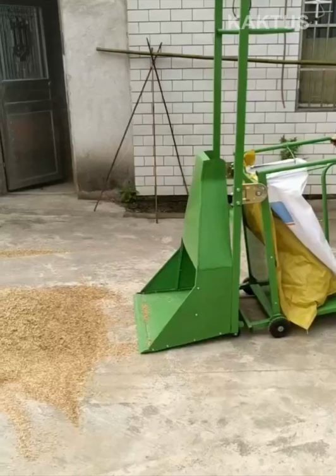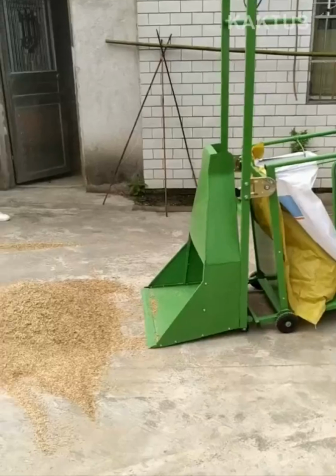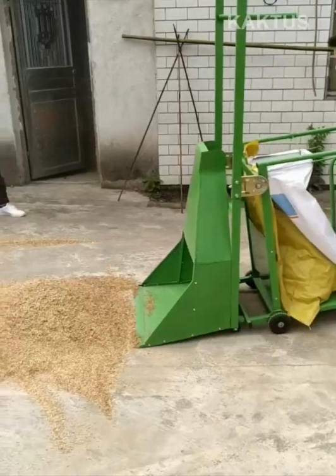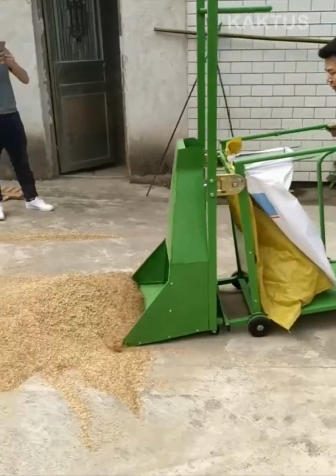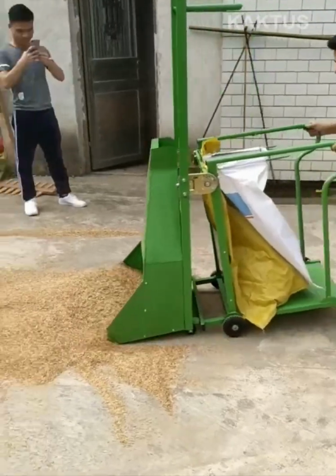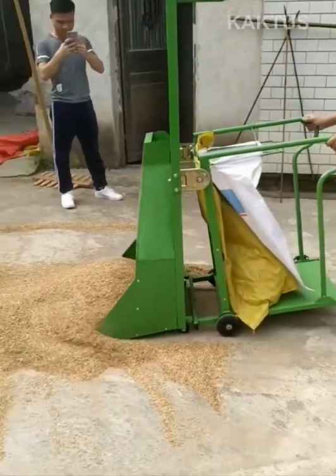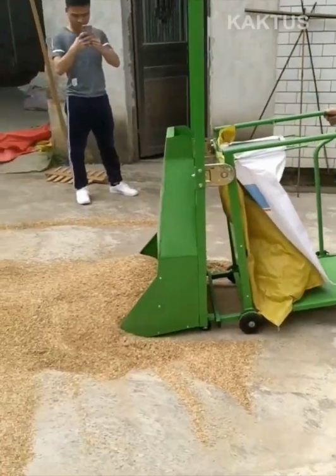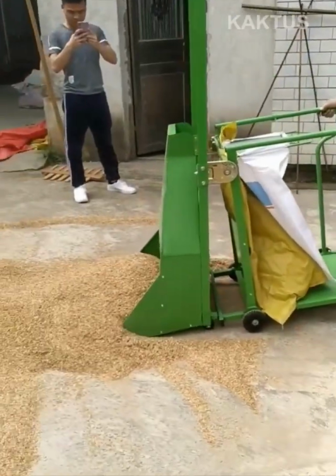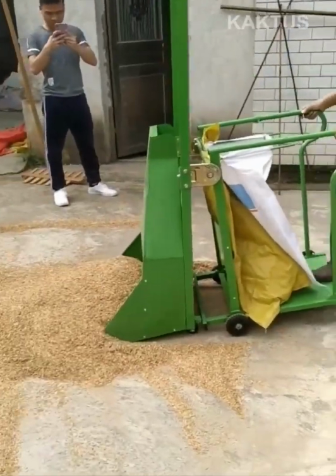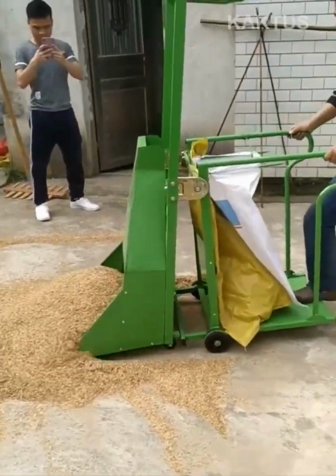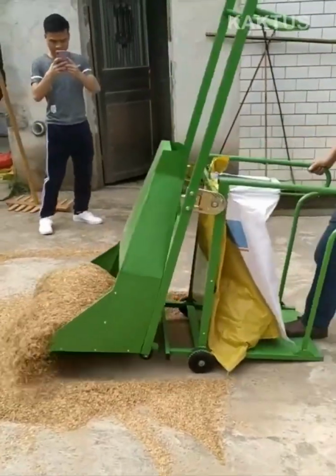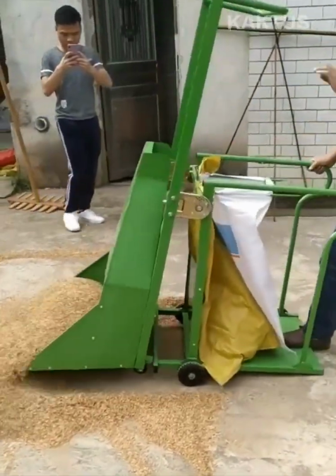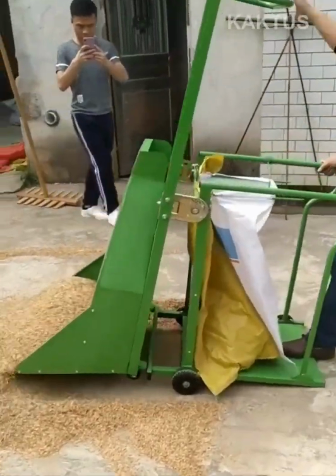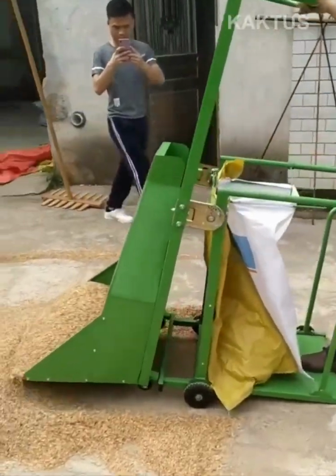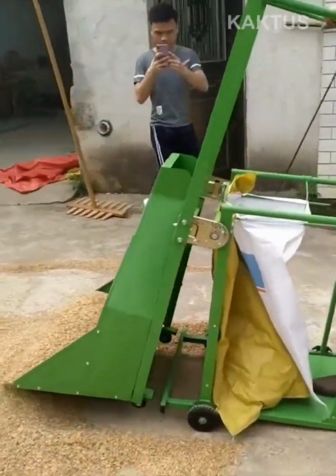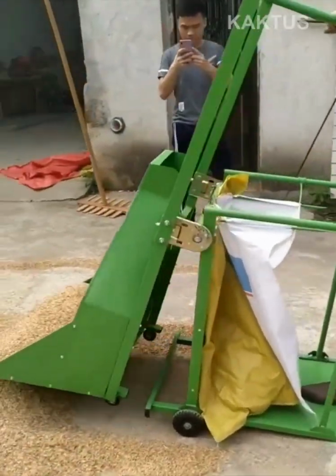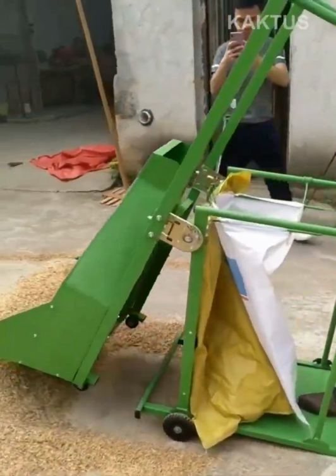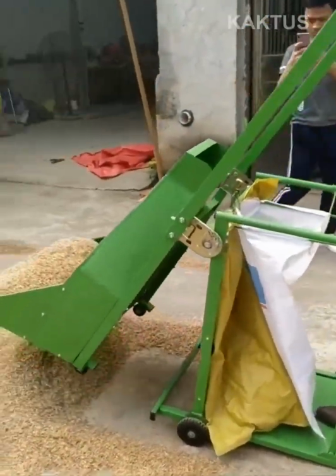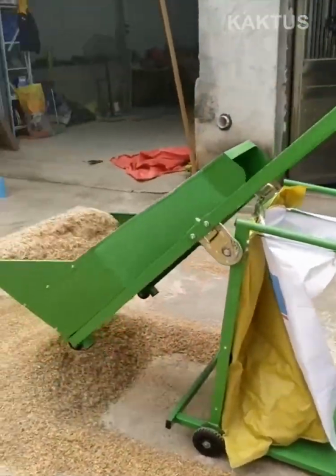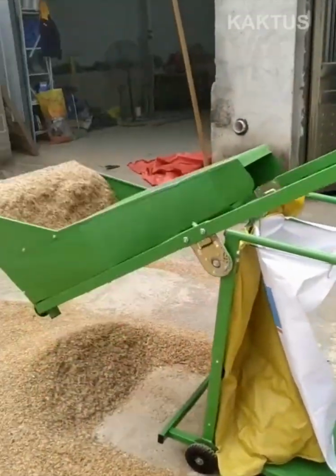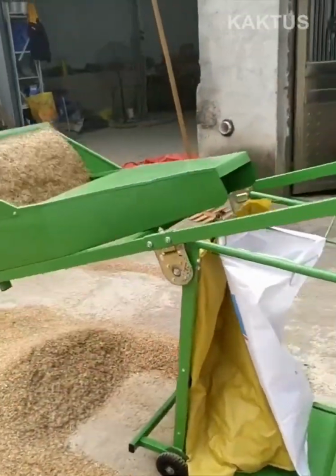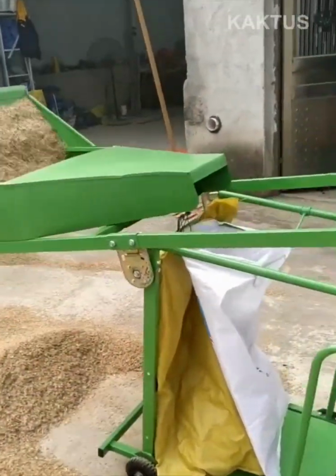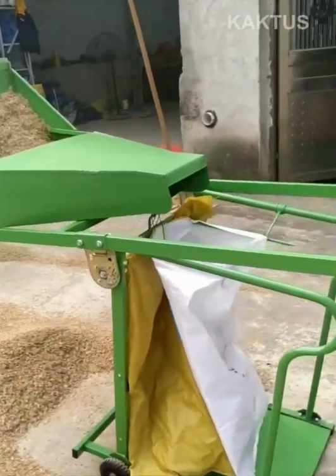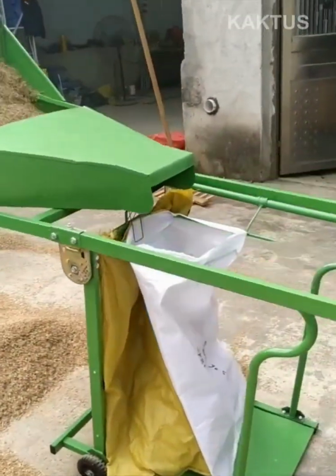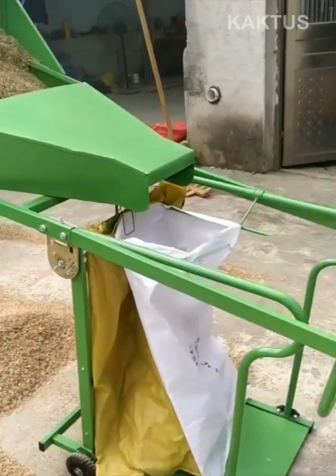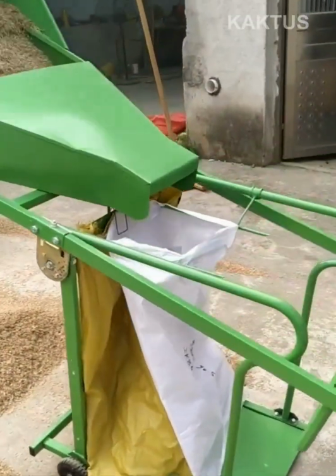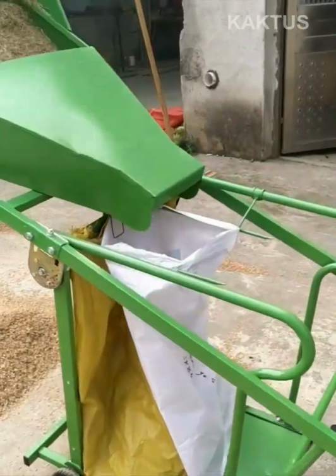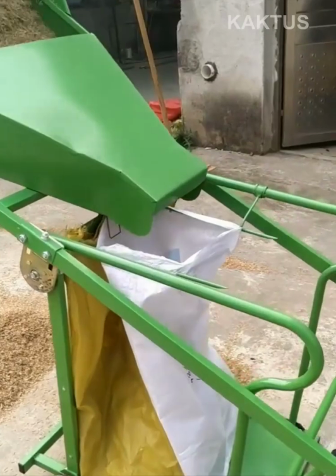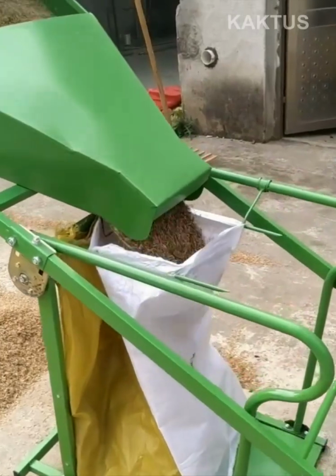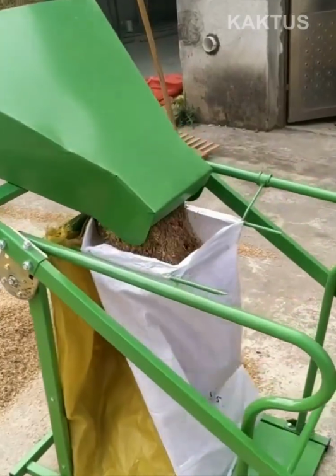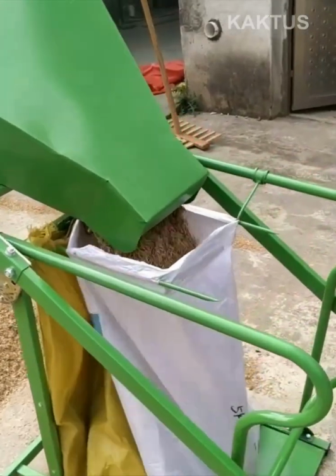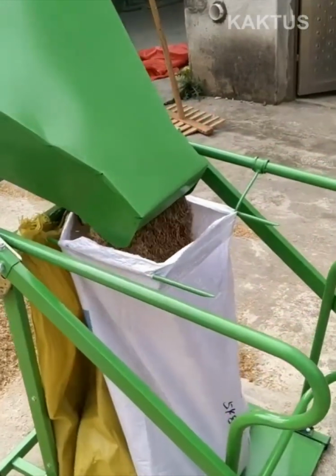First, this tool scoops the materials and then flips them into a bag for easy transport.